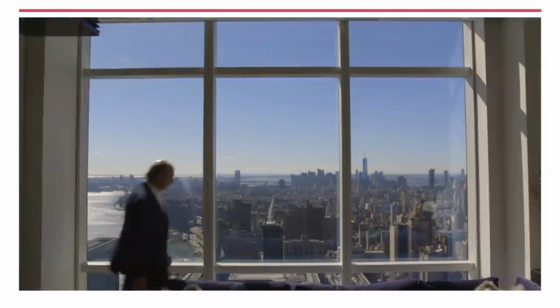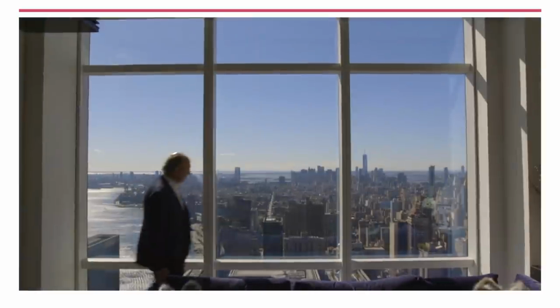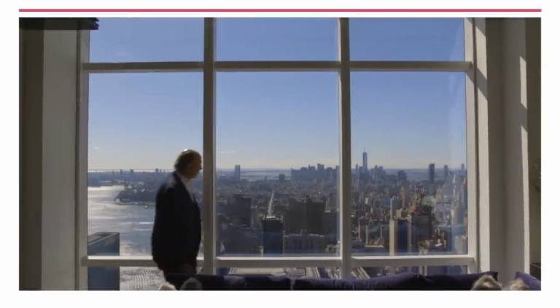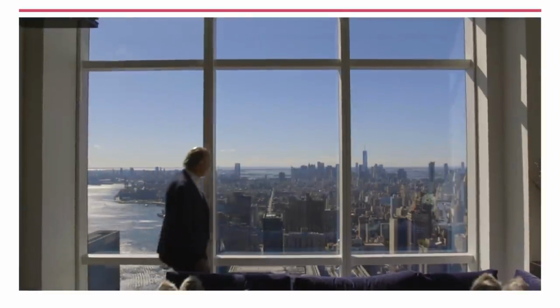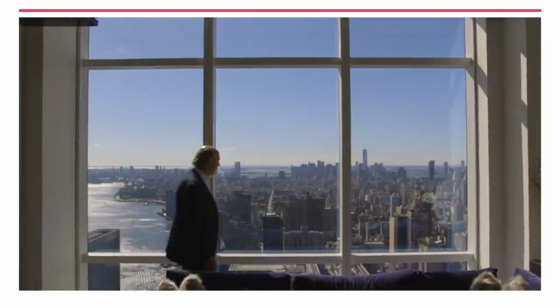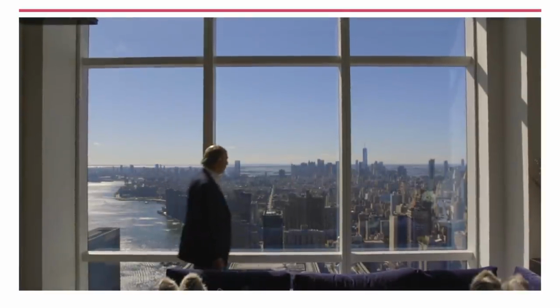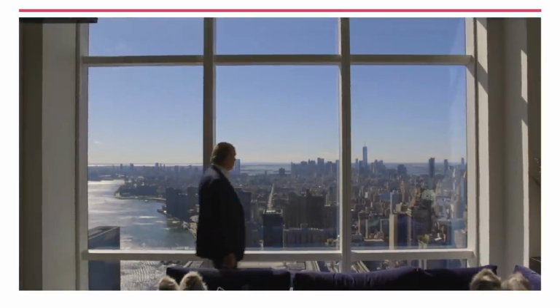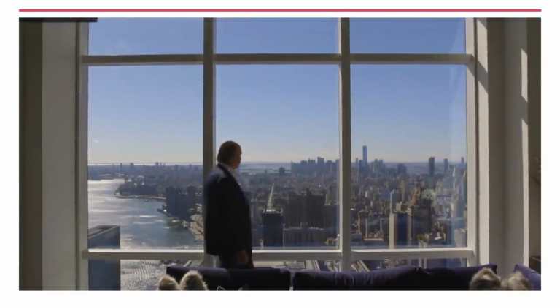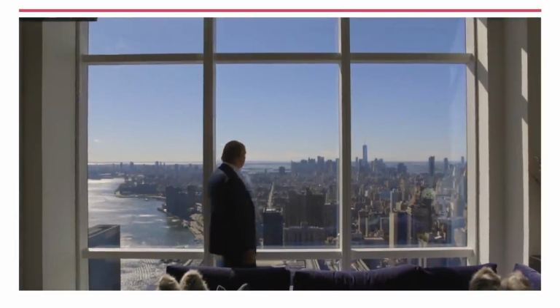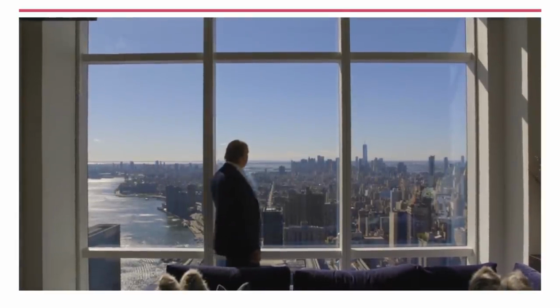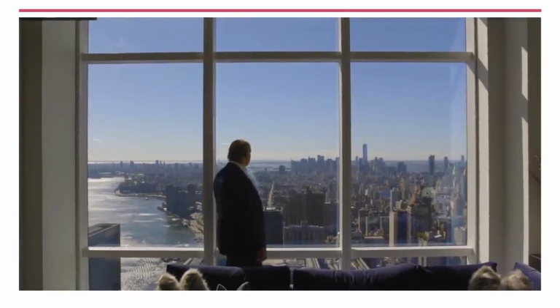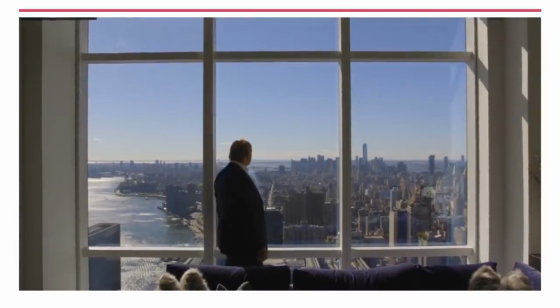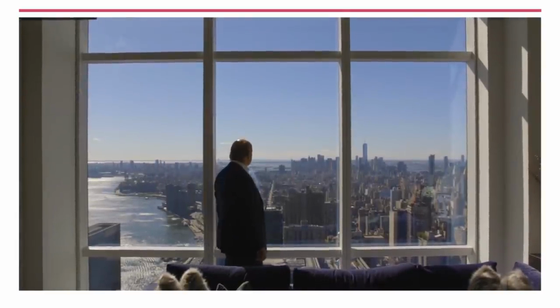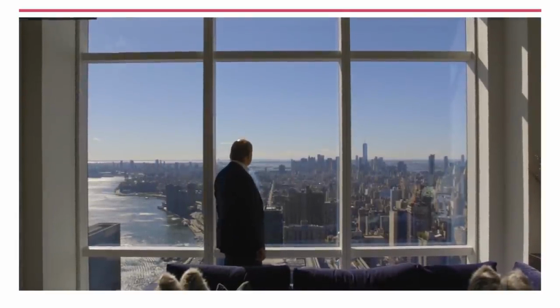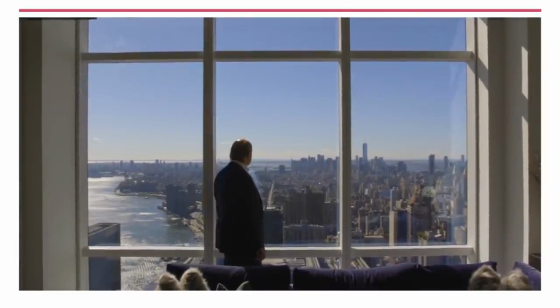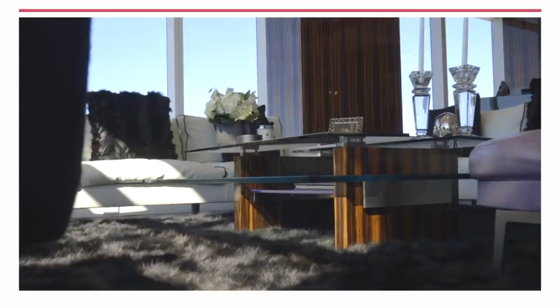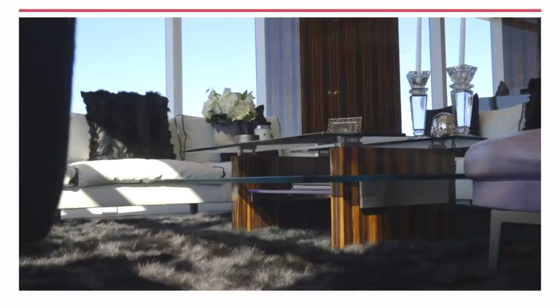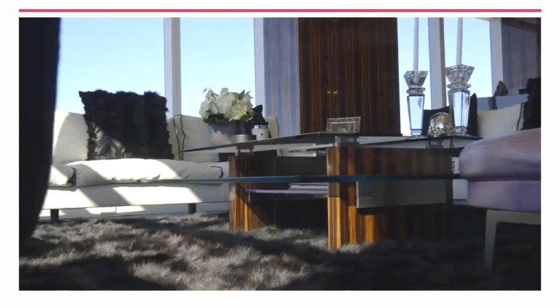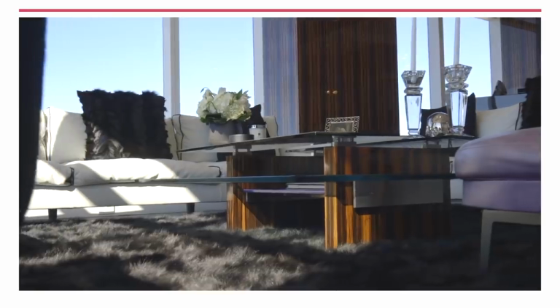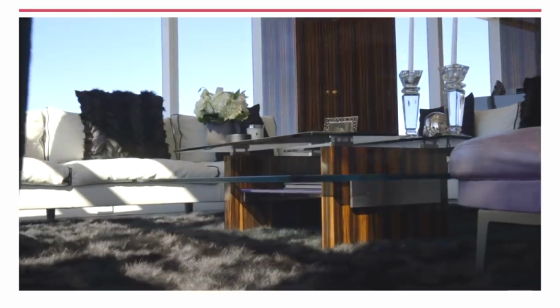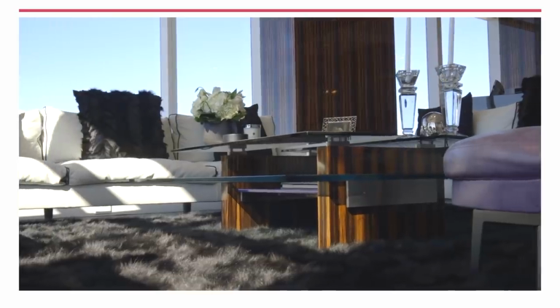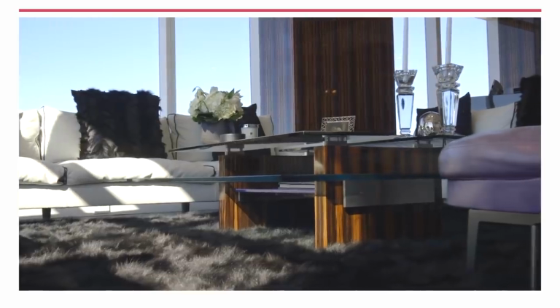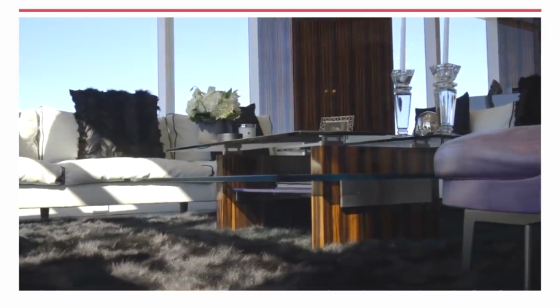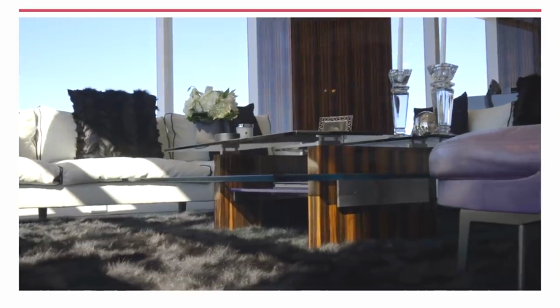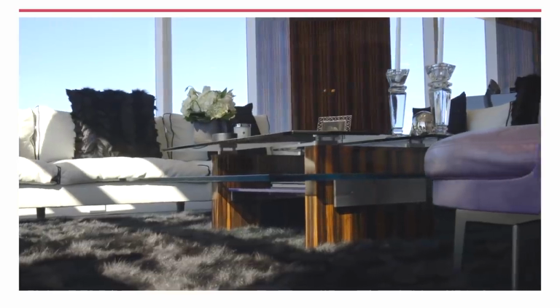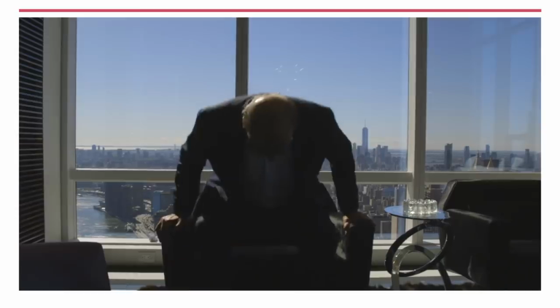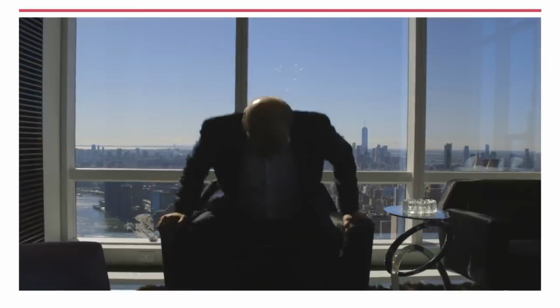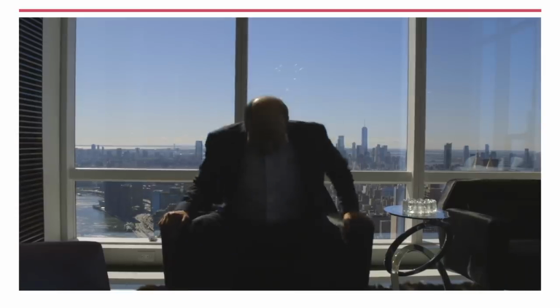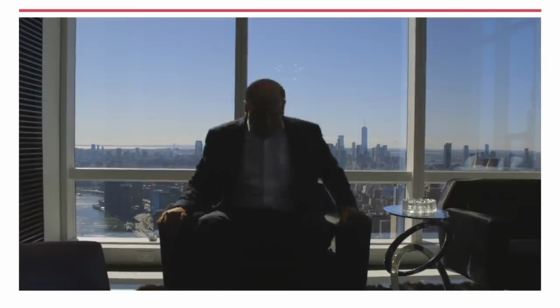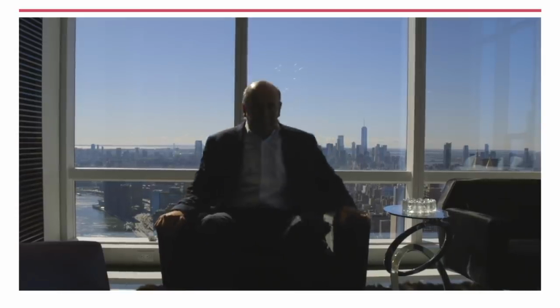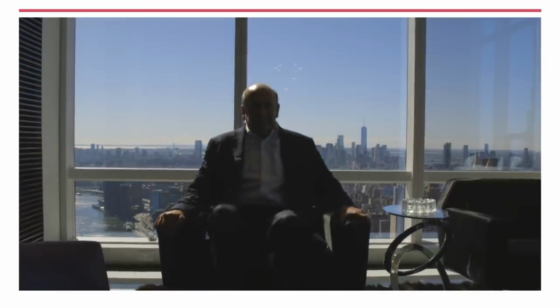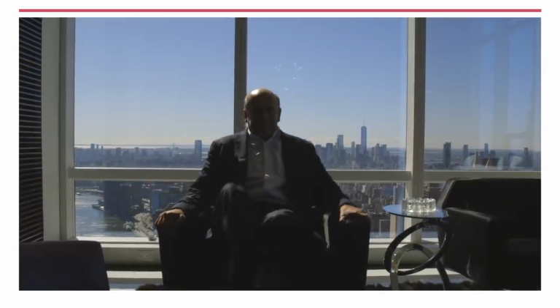This view is absolutely amazing. All the furniture is low profile so as not to compete with the view.